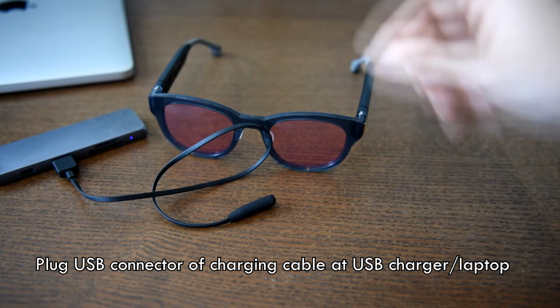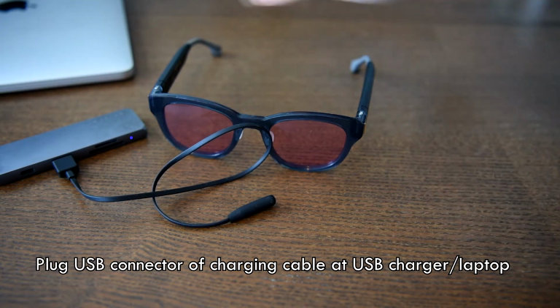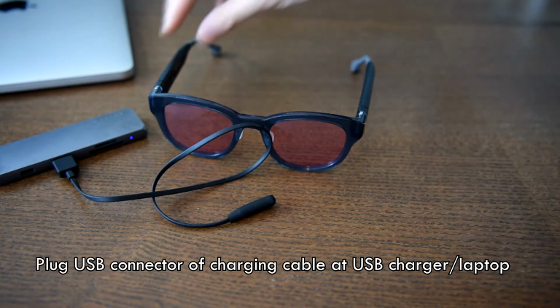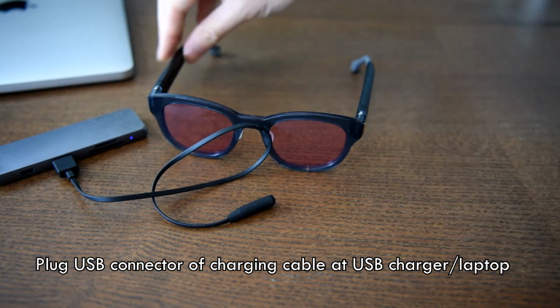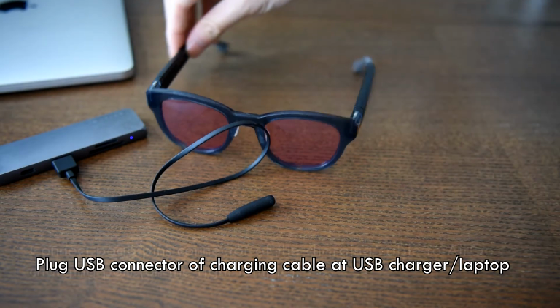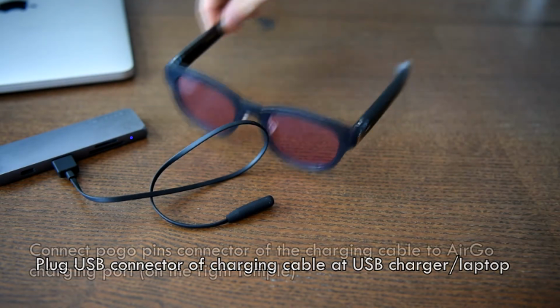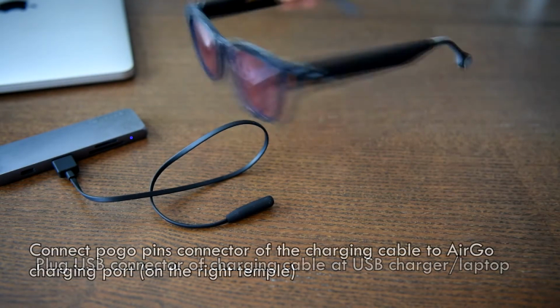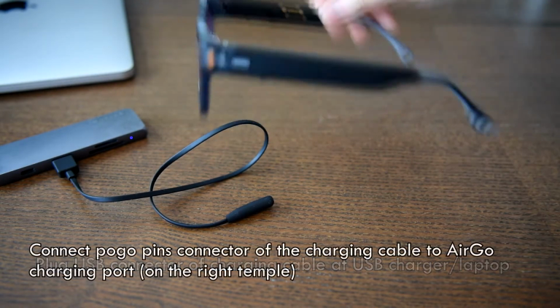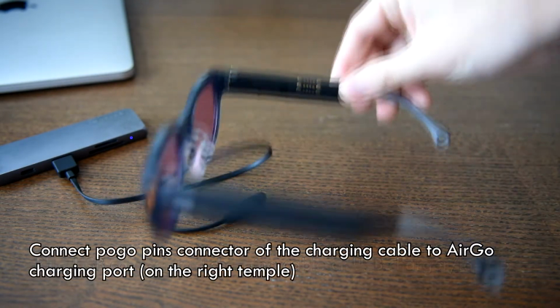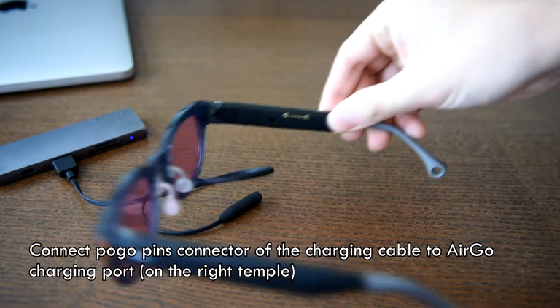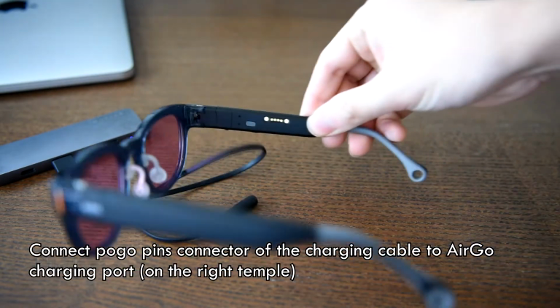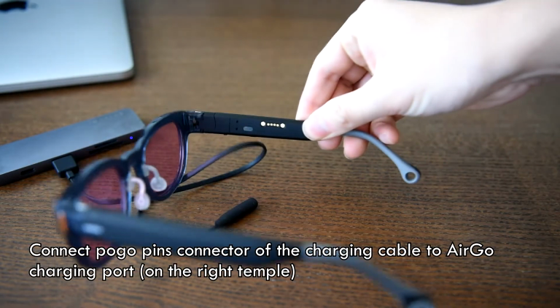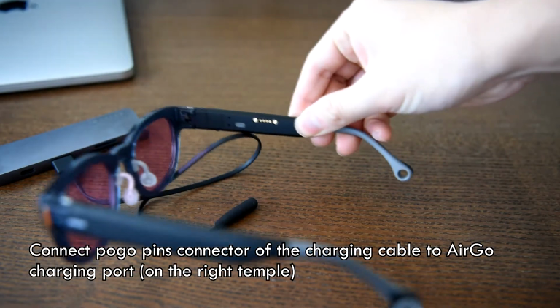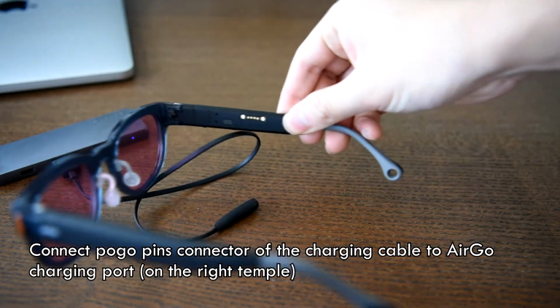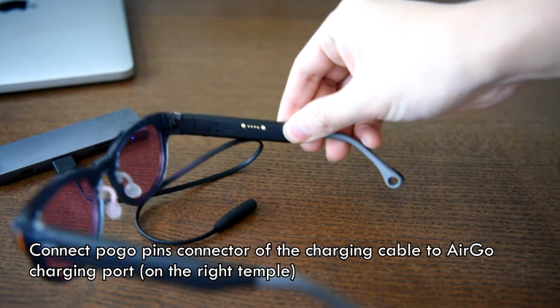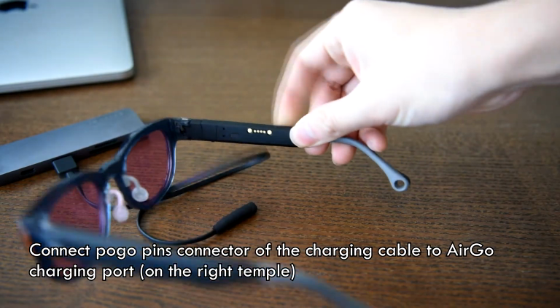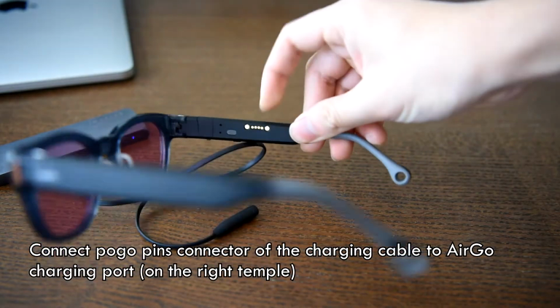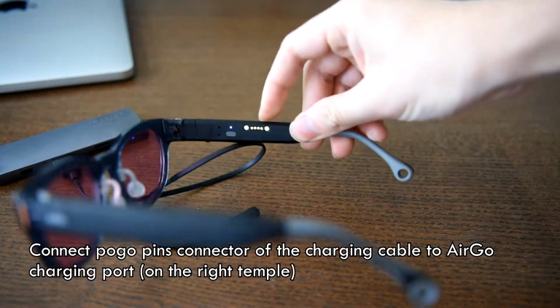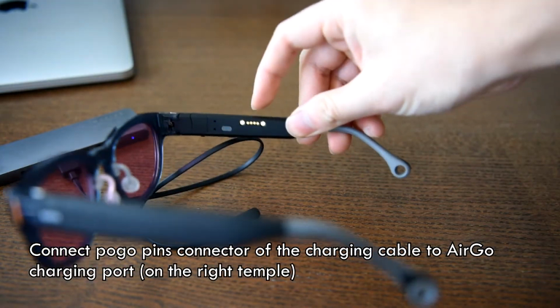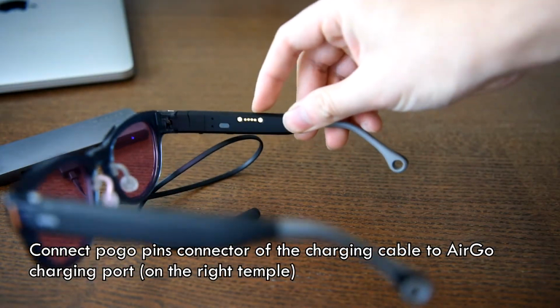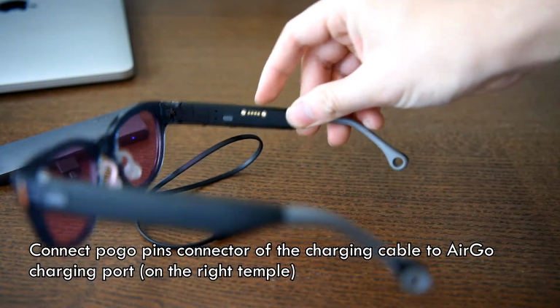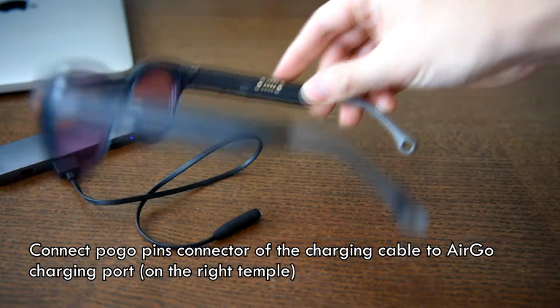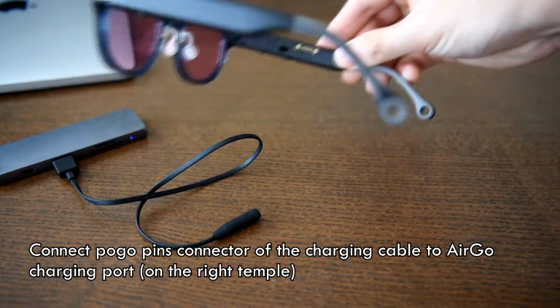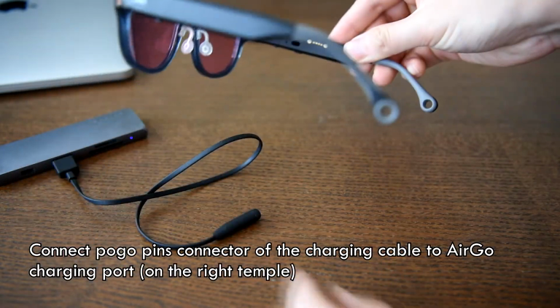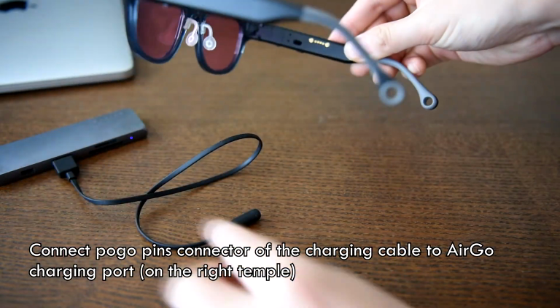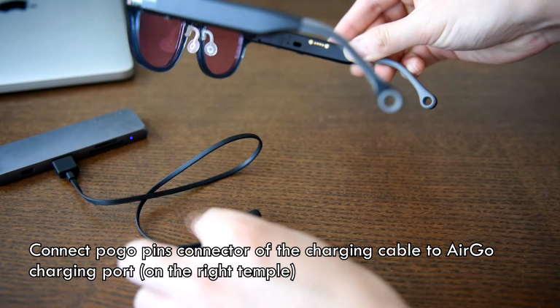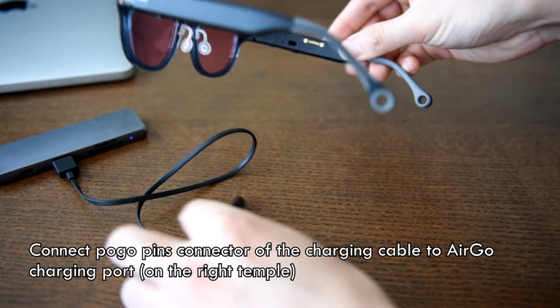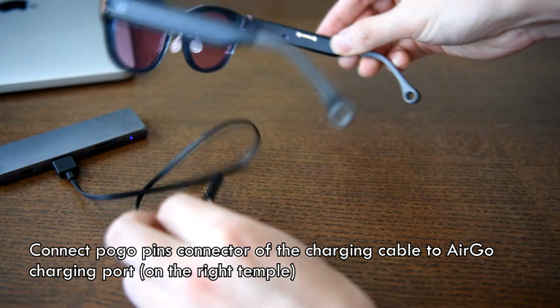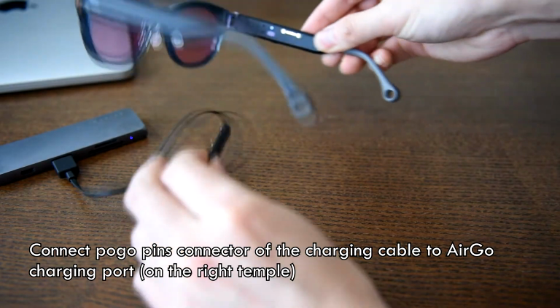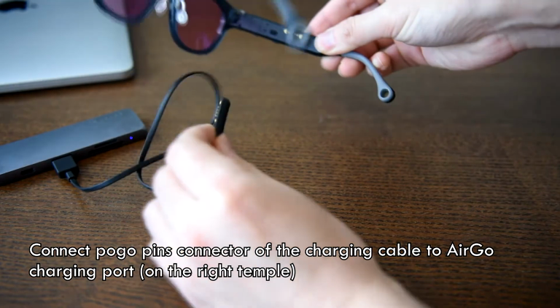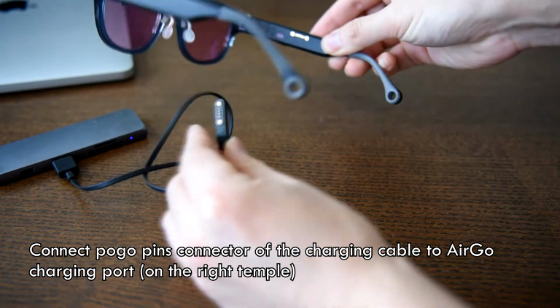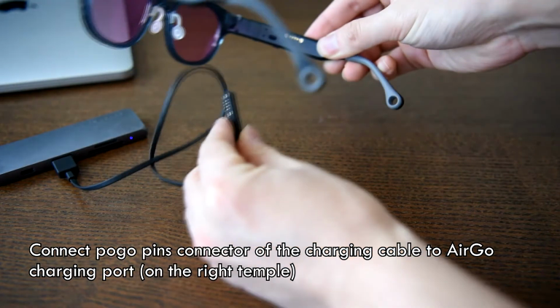To charge Ergo, connect the Pogo pin connector to the right temple.